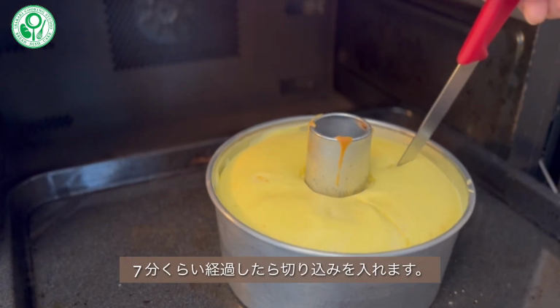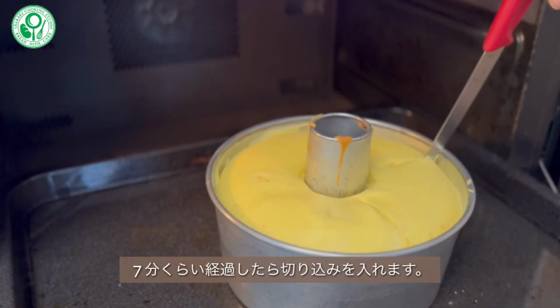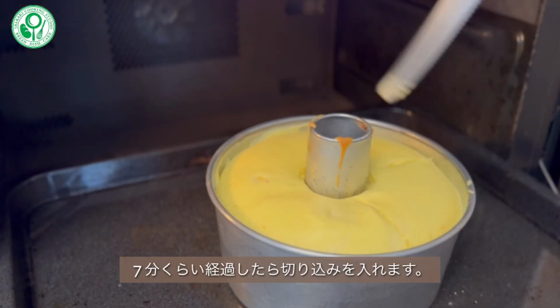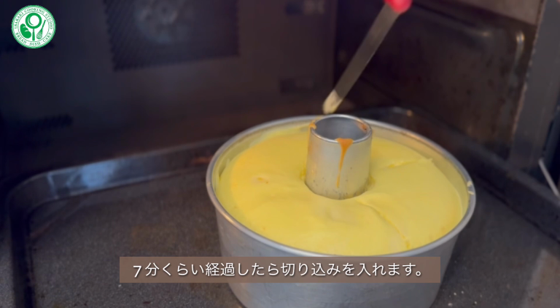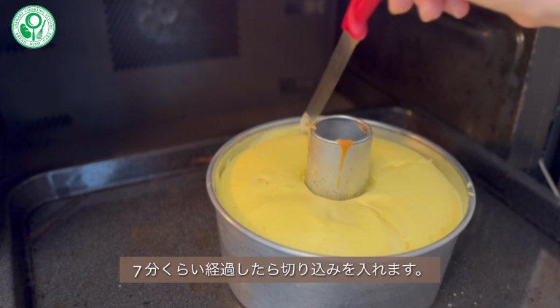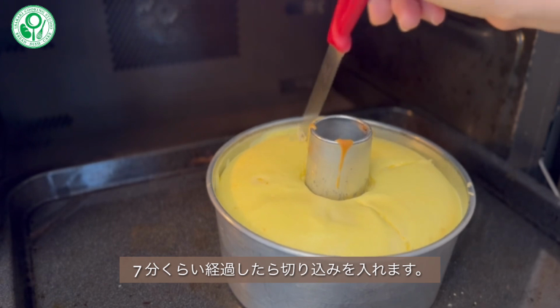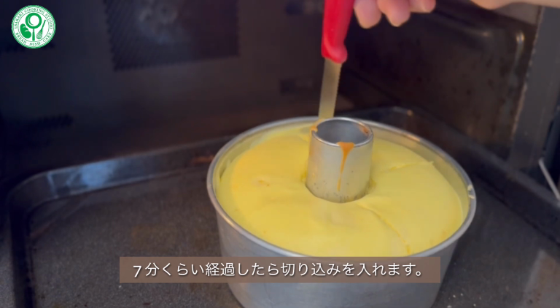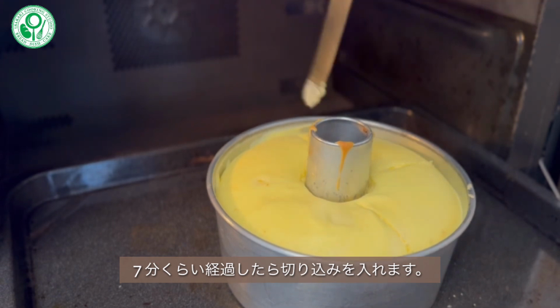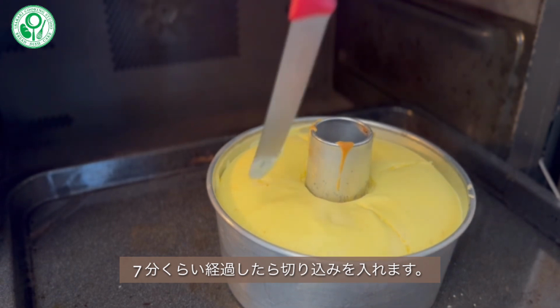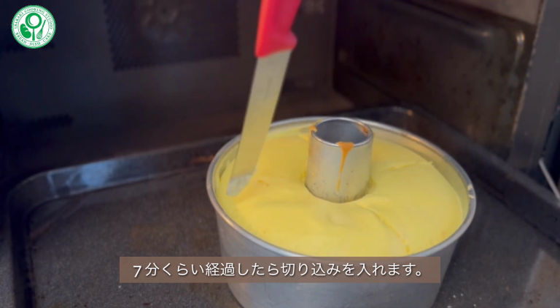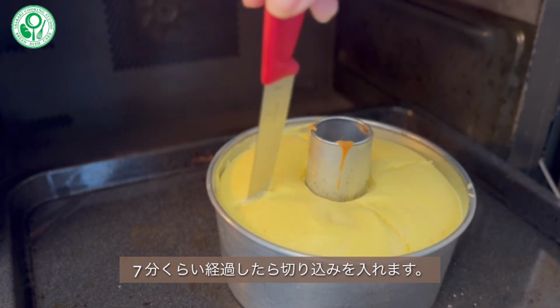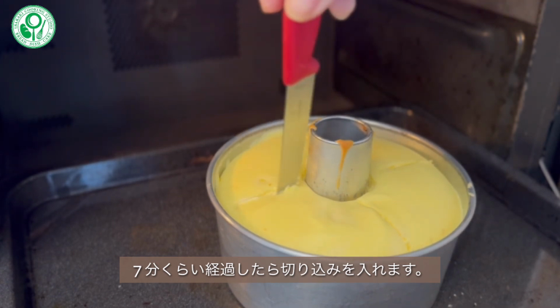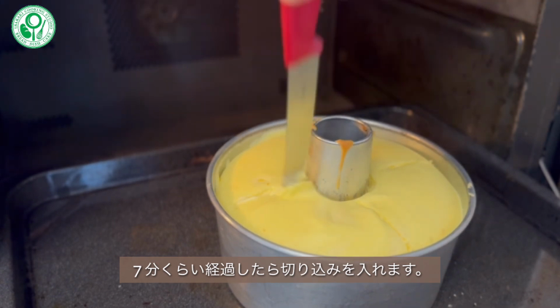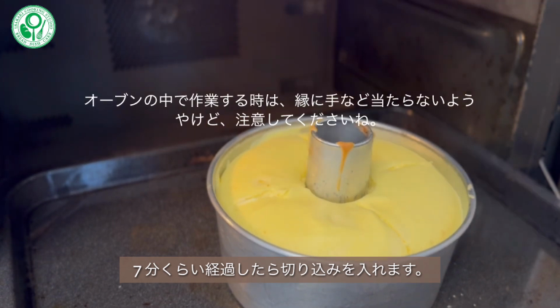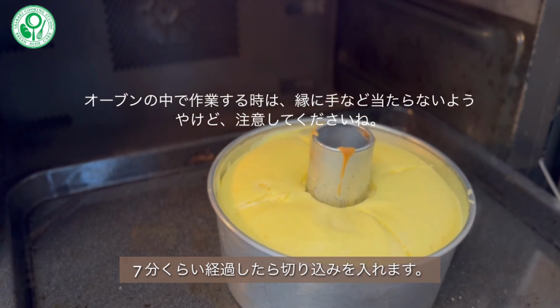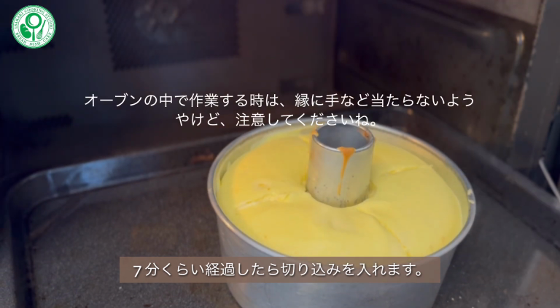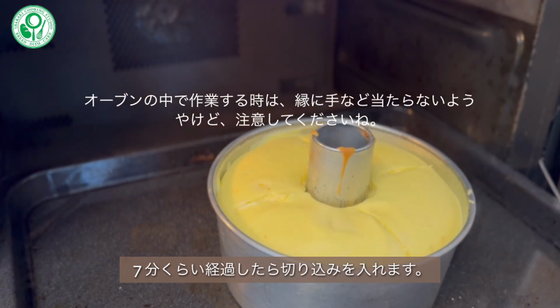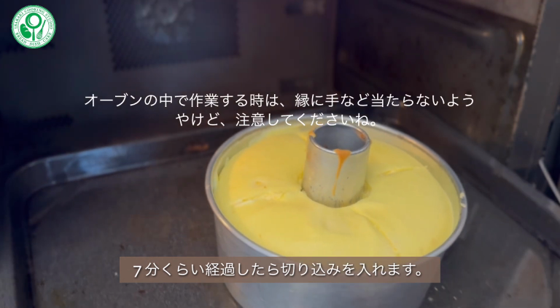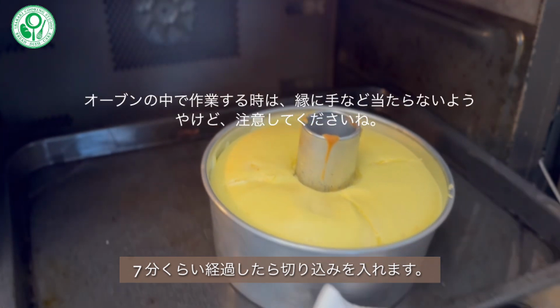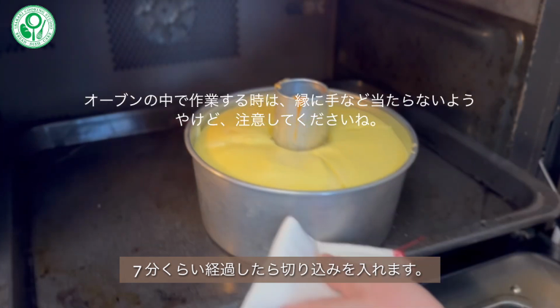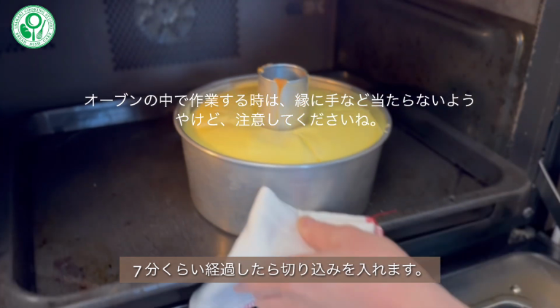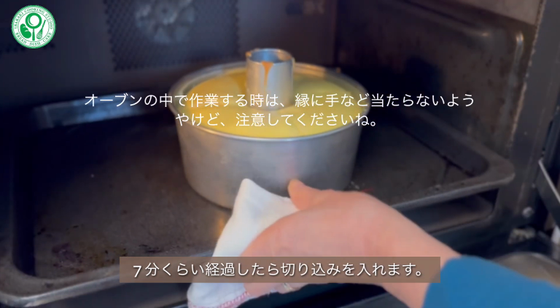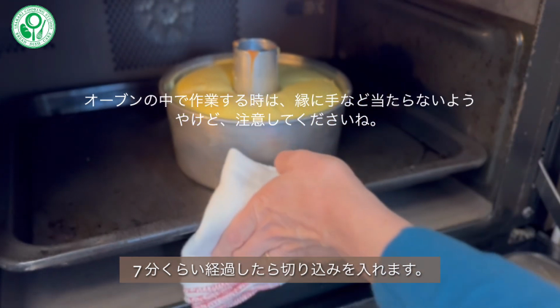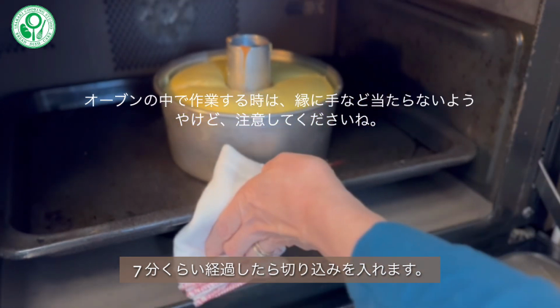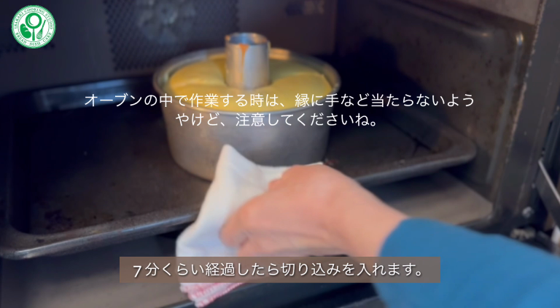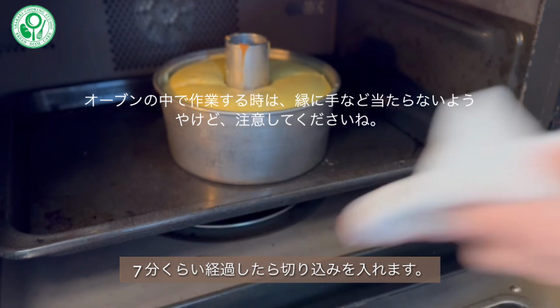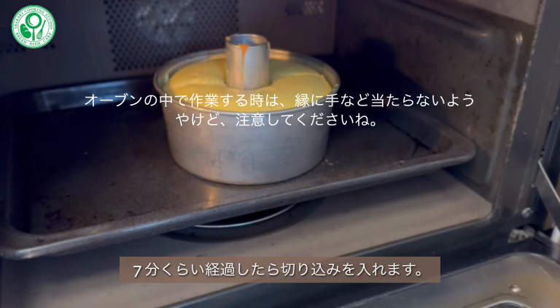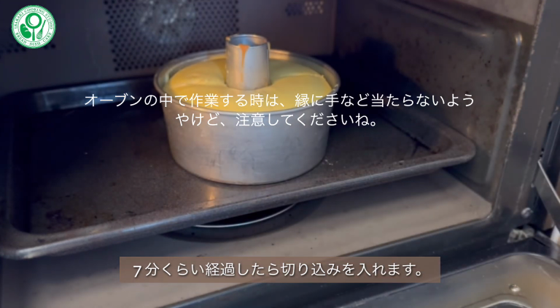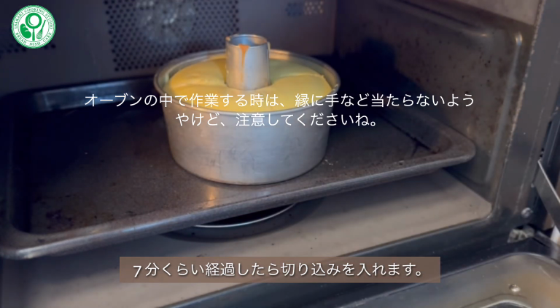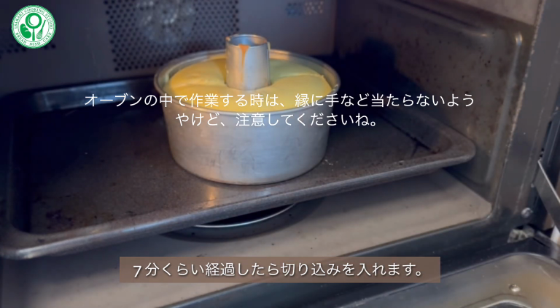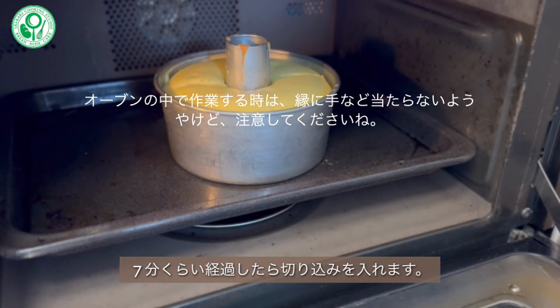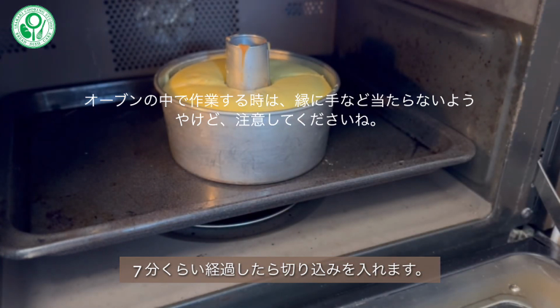これでOKです。ゆすって平らにしてください。それではオーブンに入れて焼き上げます。一番上の膜を切るような感じで、4箇所切りました。あとは残りを焼きます。